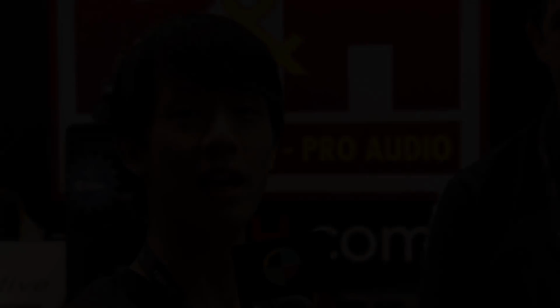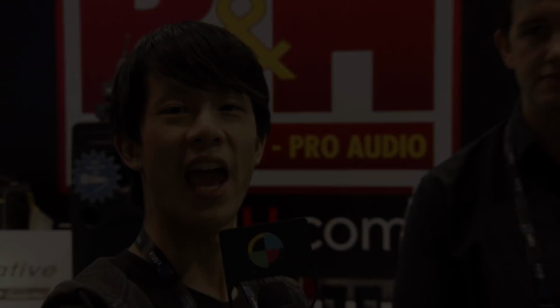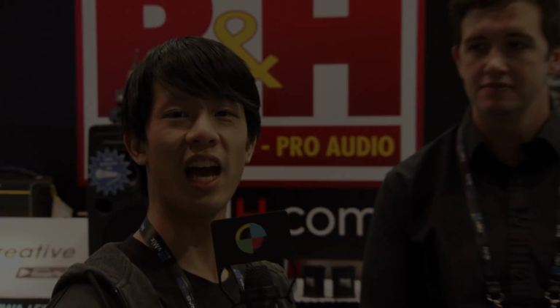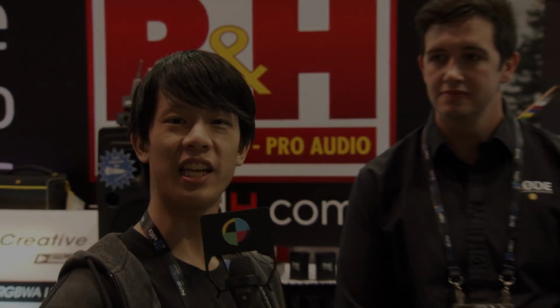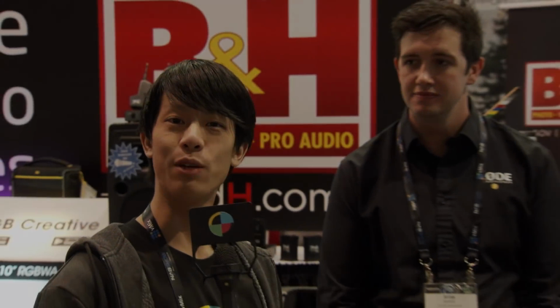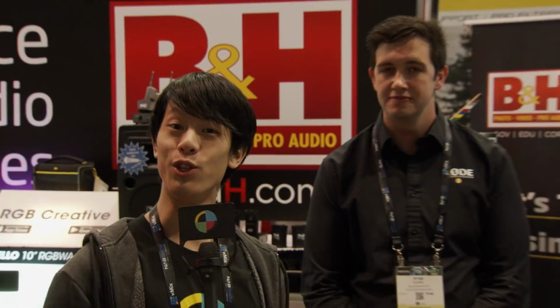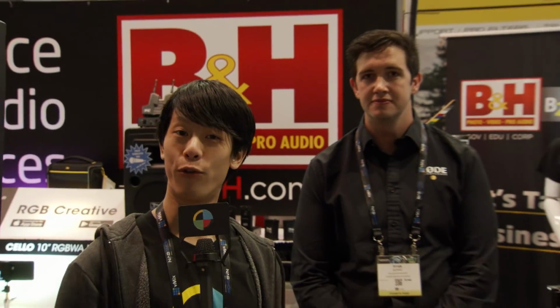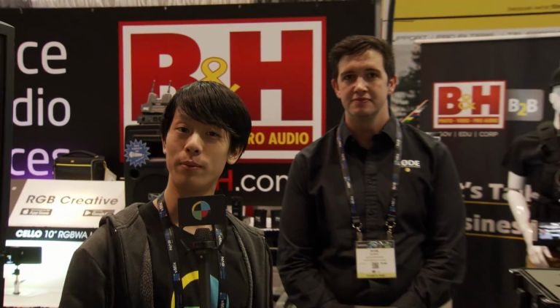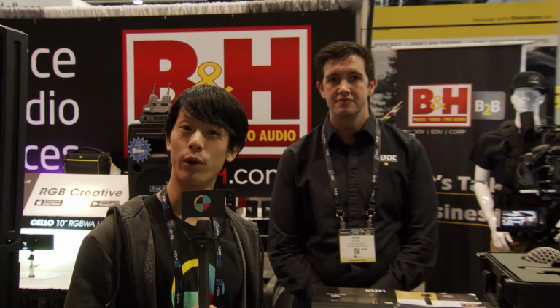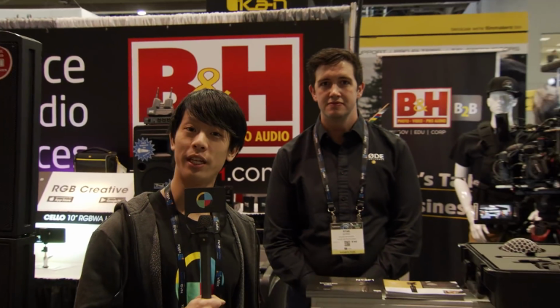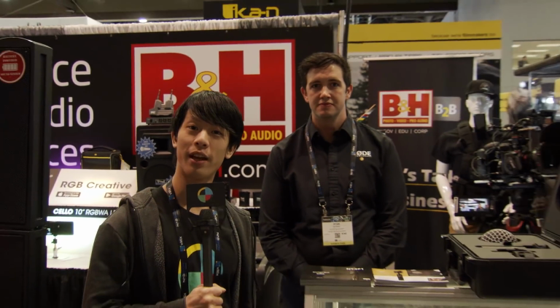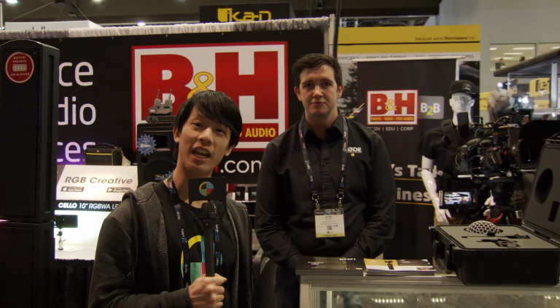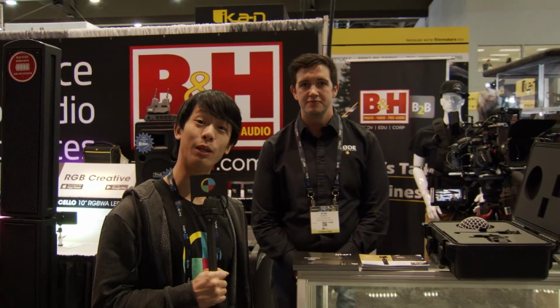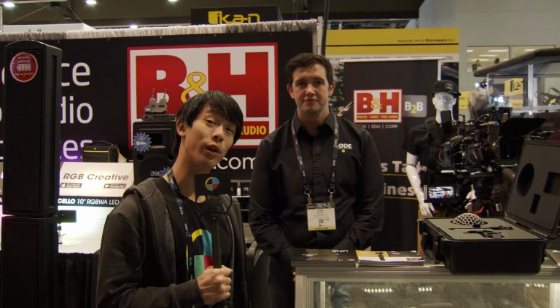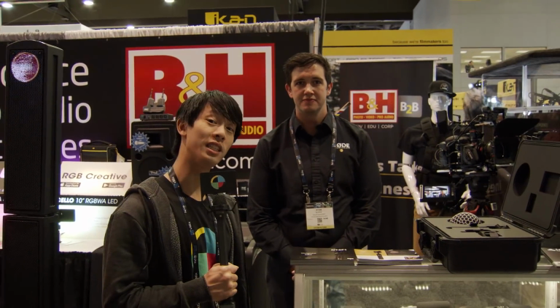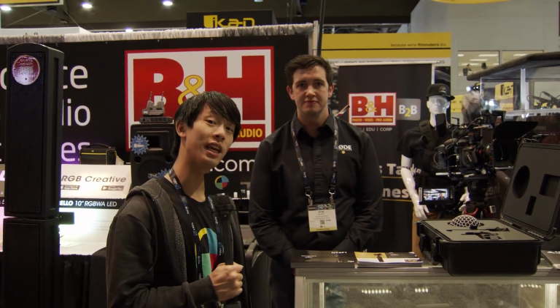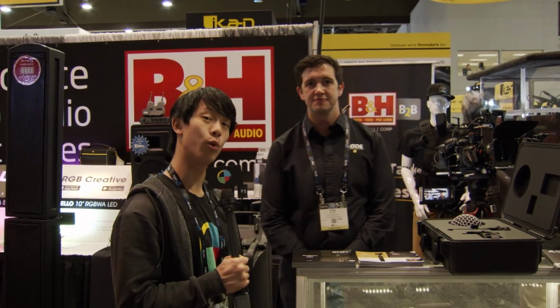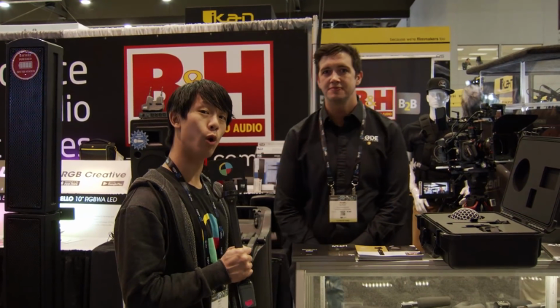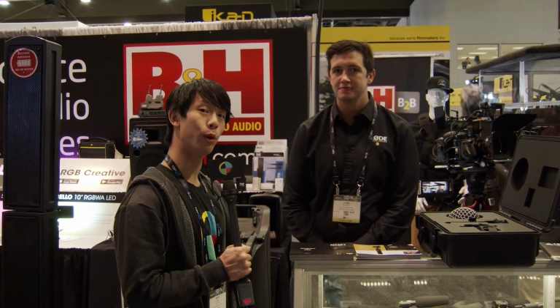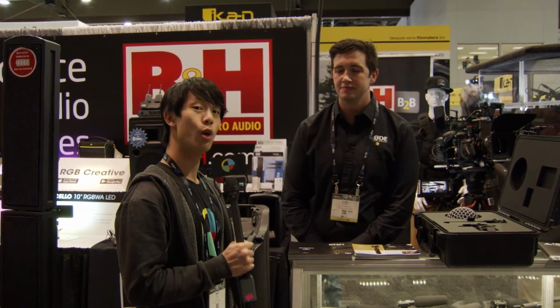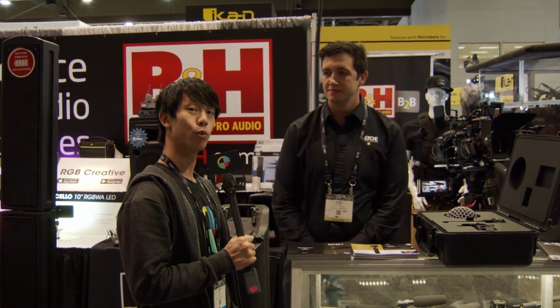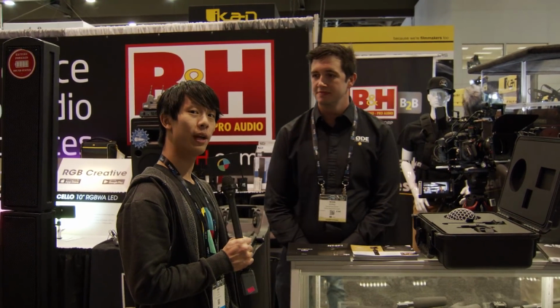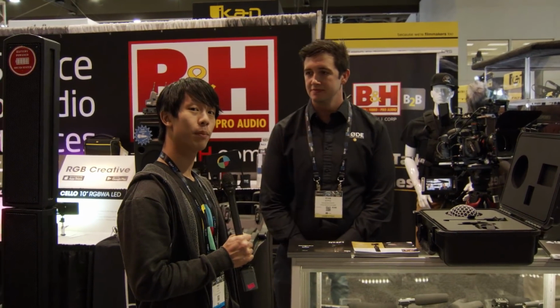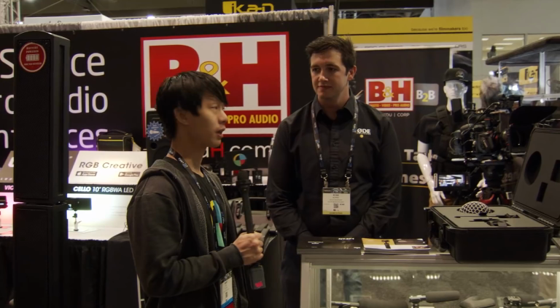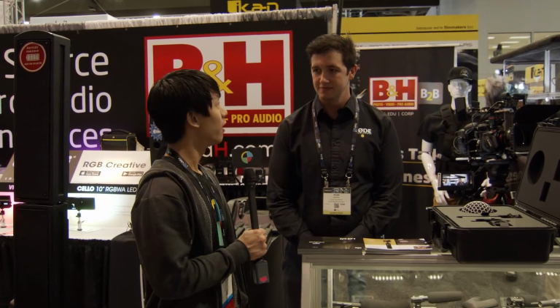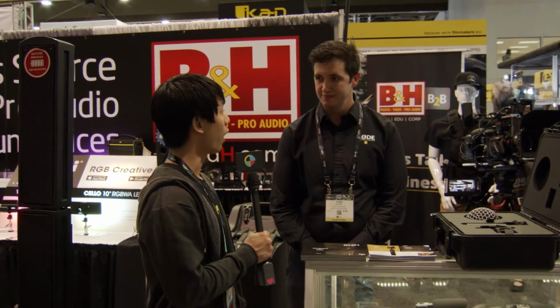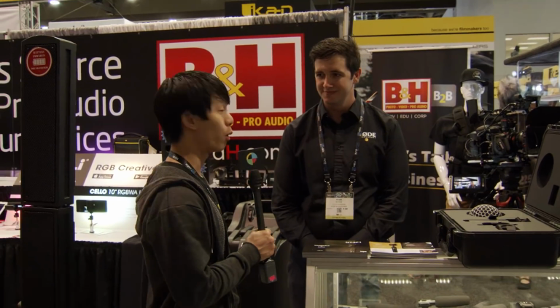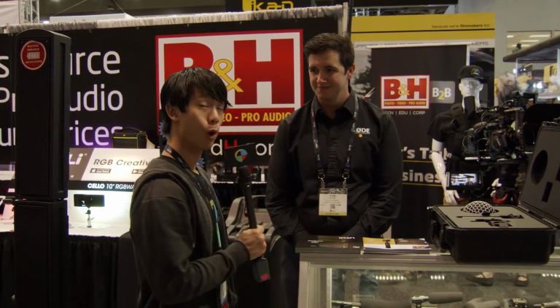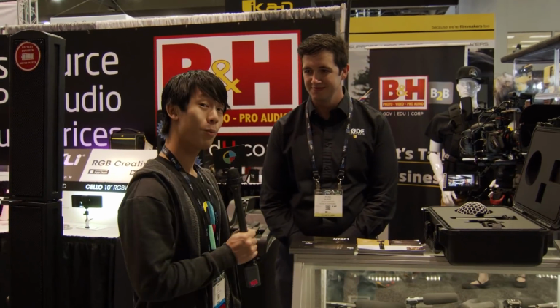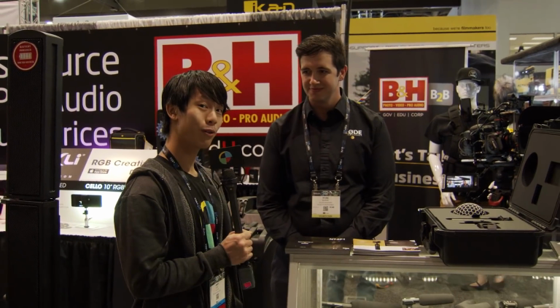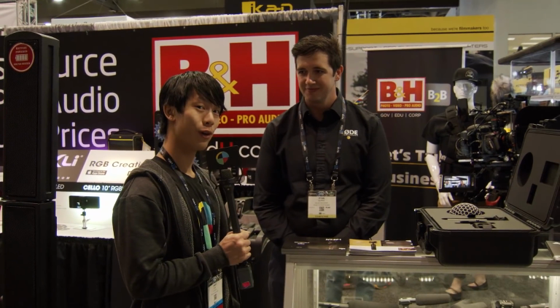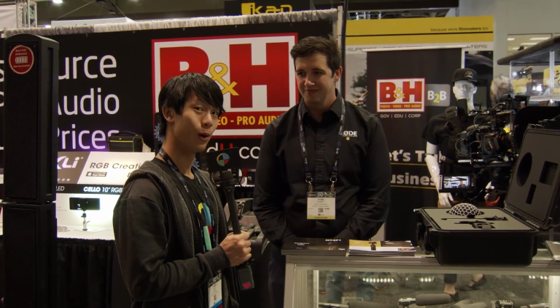Hey guys, Andy with No Film School here at NAB 2018 at the Rode booth with Ryan Burke from Rode Microphones. So what do you have for us, Ryan?